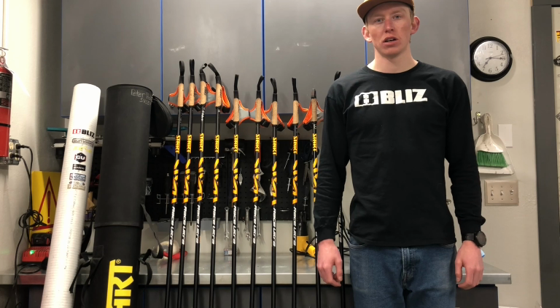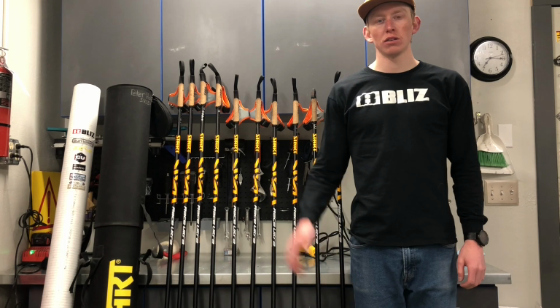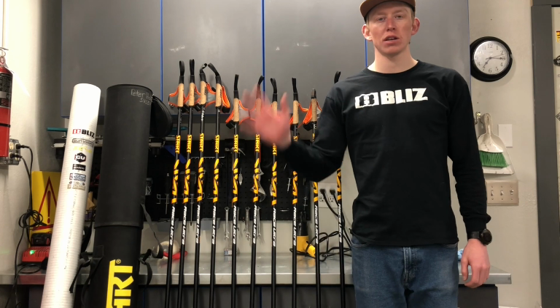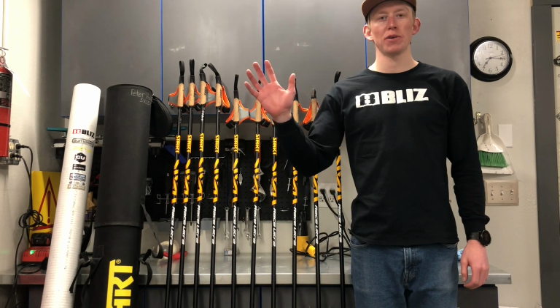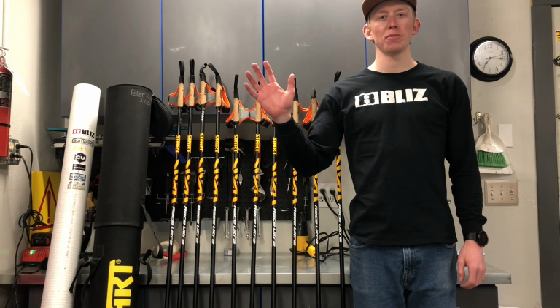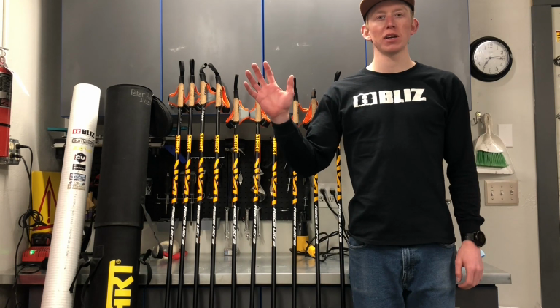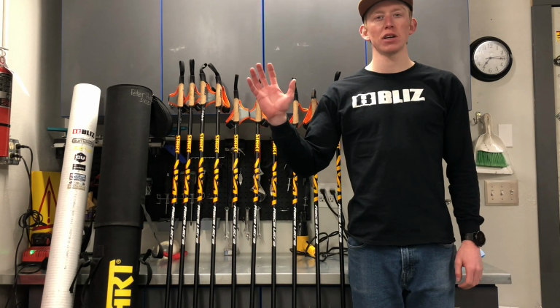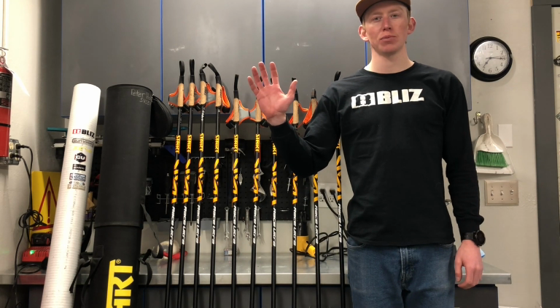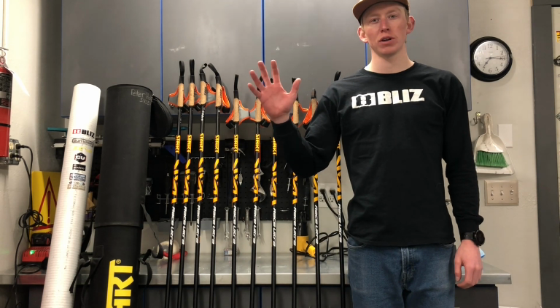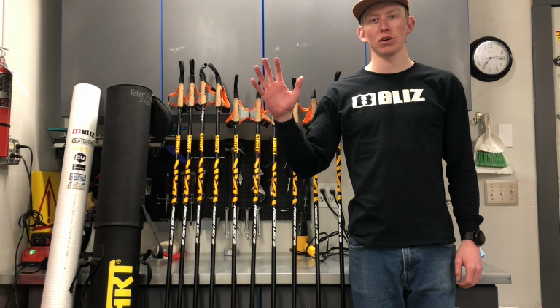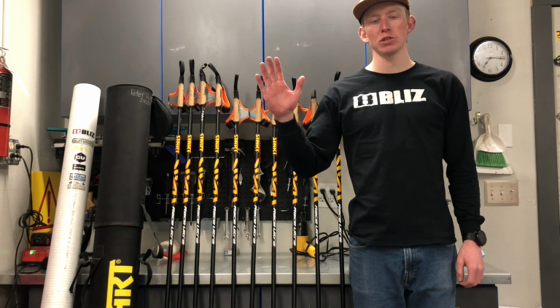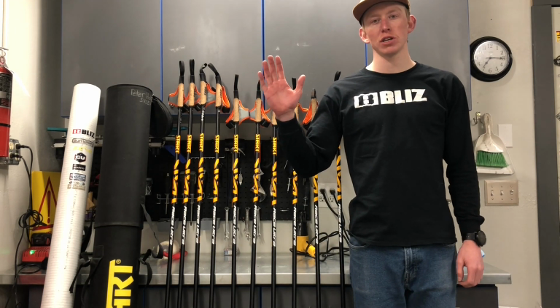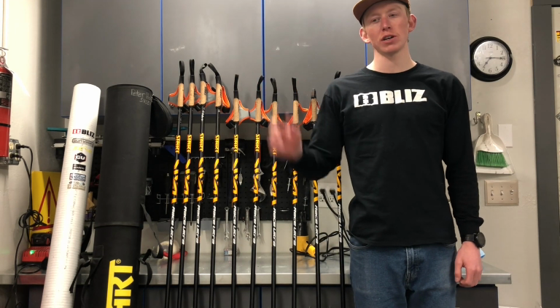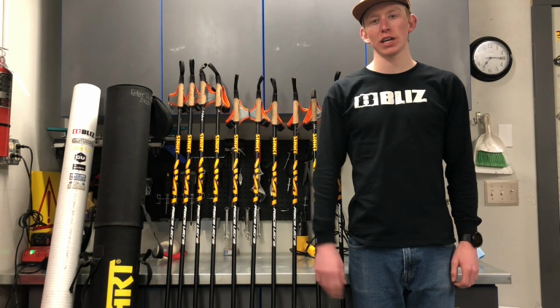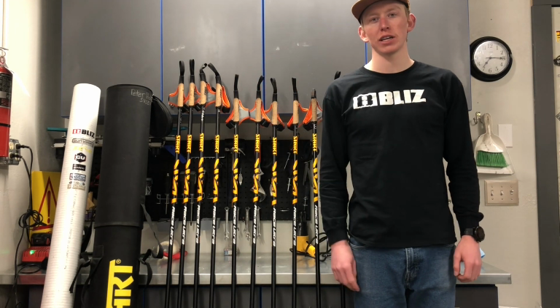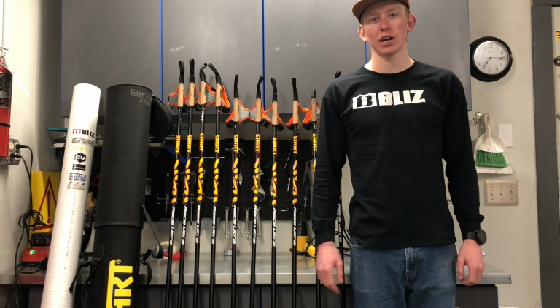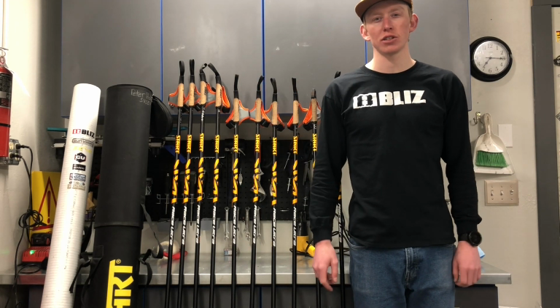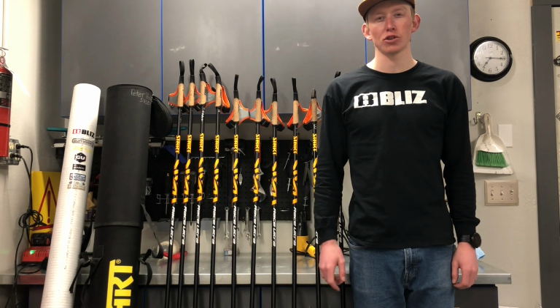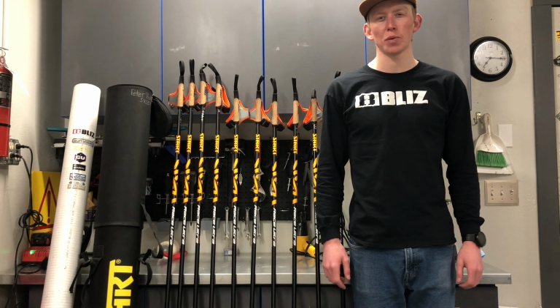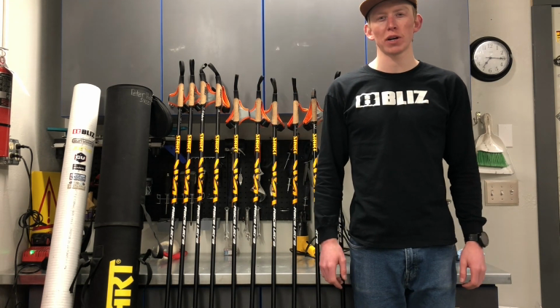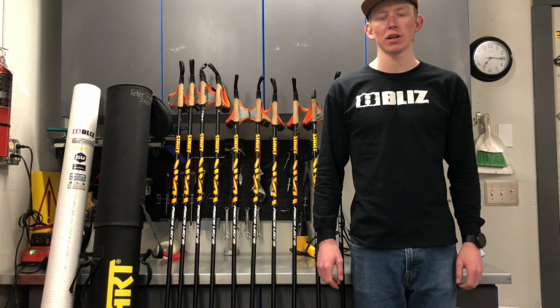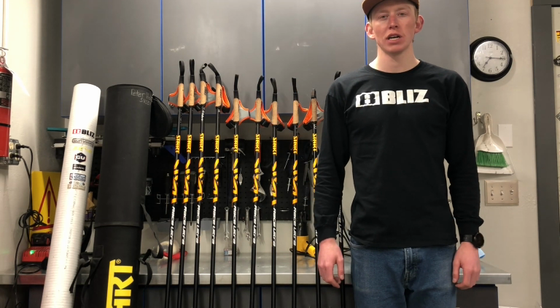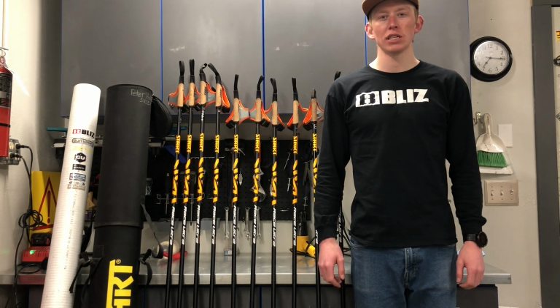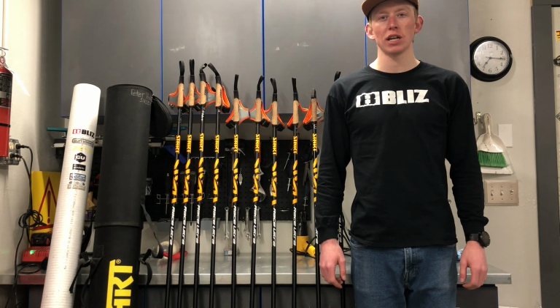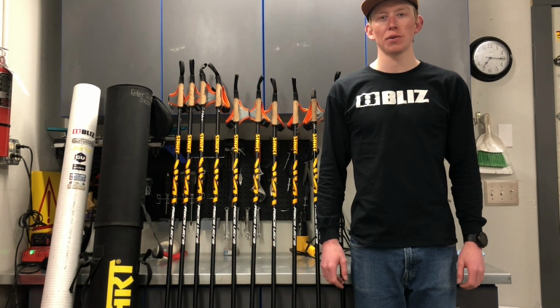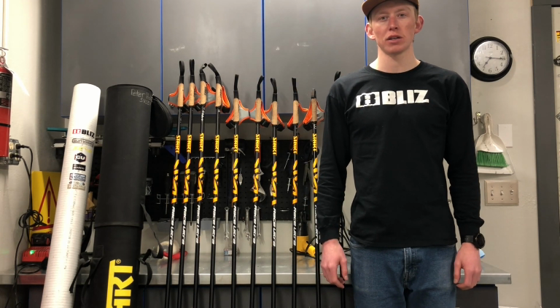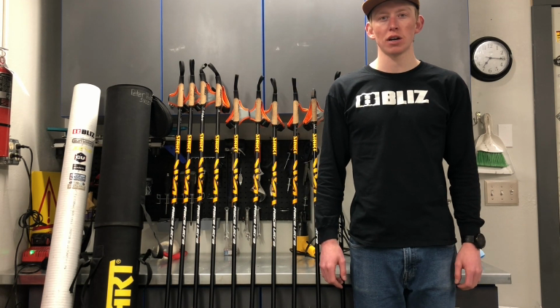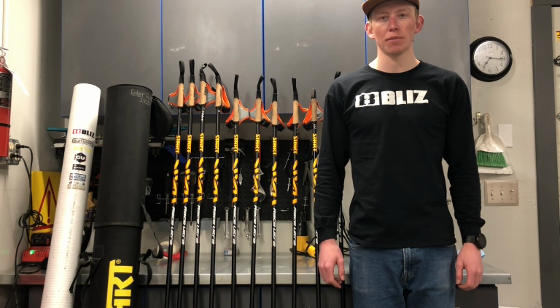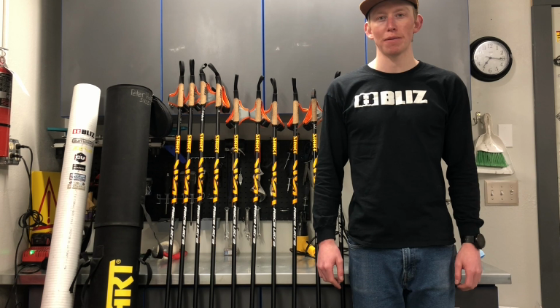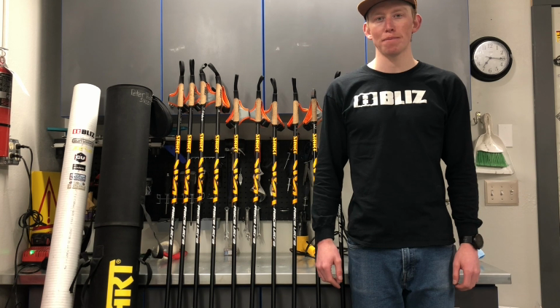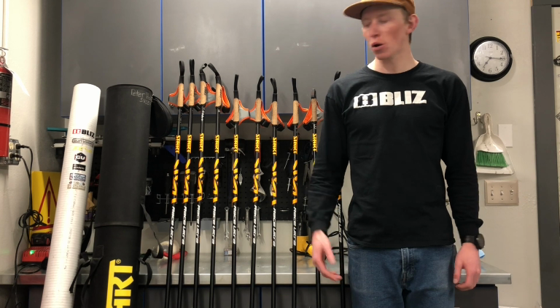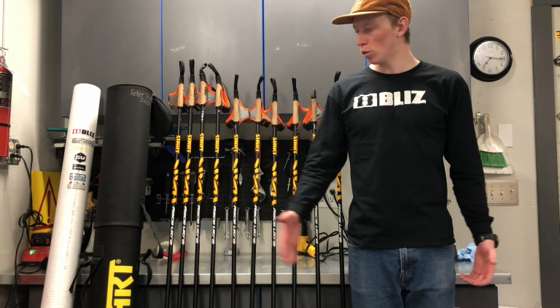What's up everybody? Peter Holmes here, athlete at Enjoy Winter, and today we're going to talk about poles.